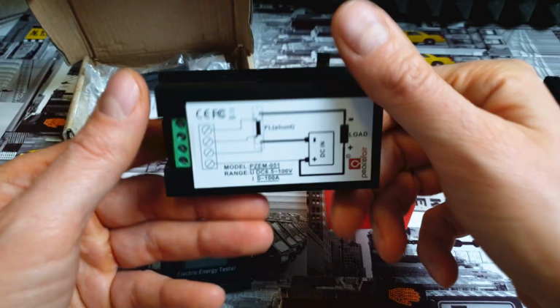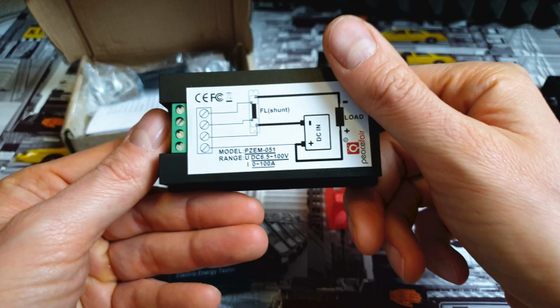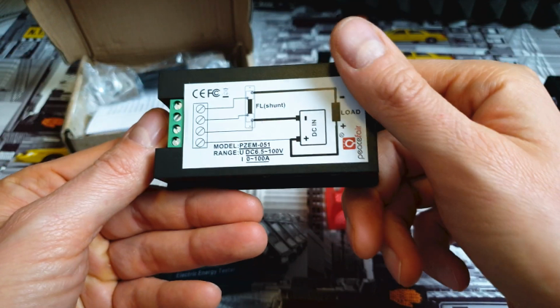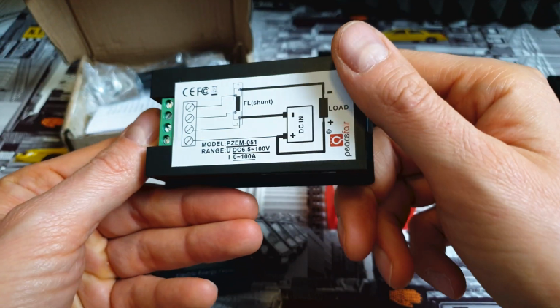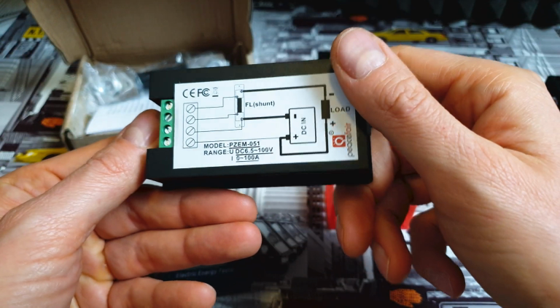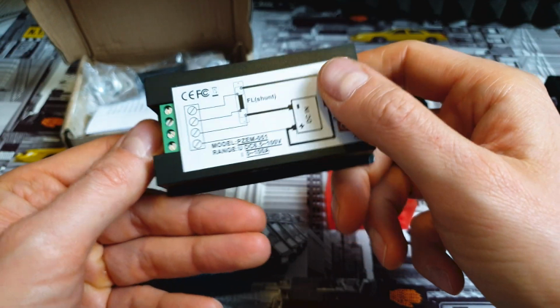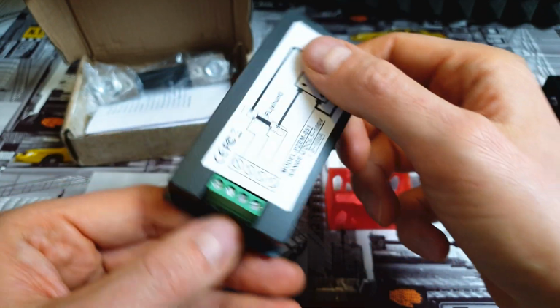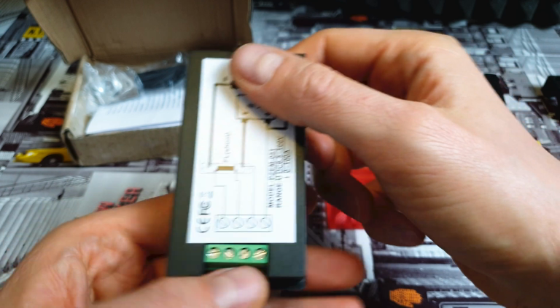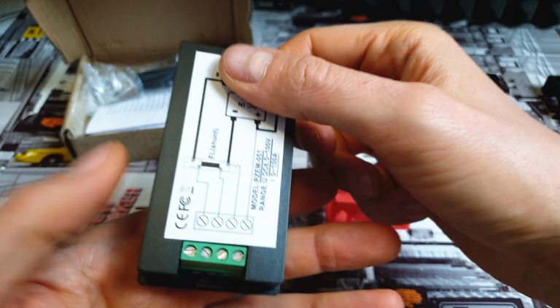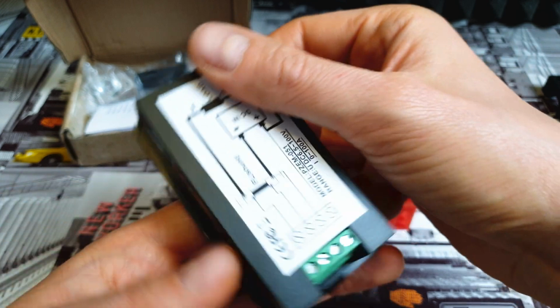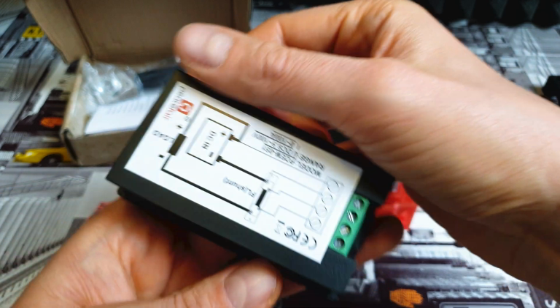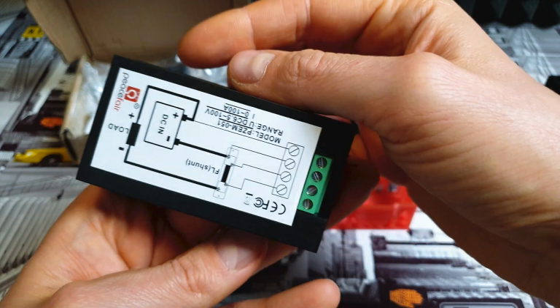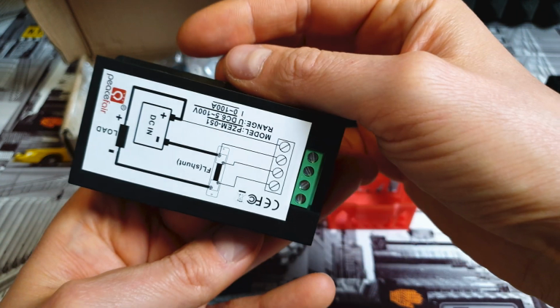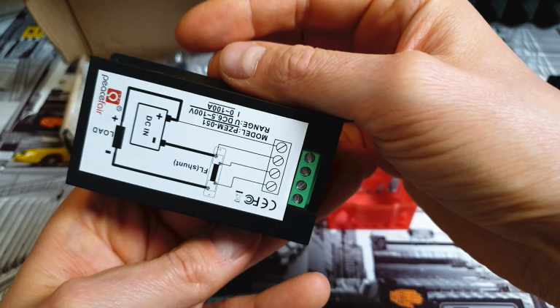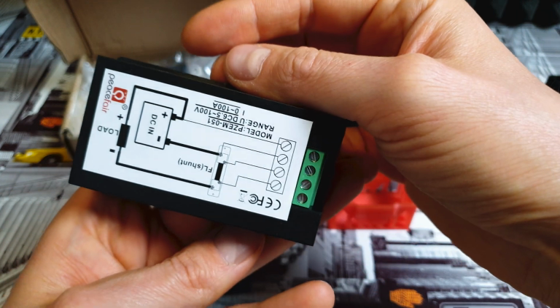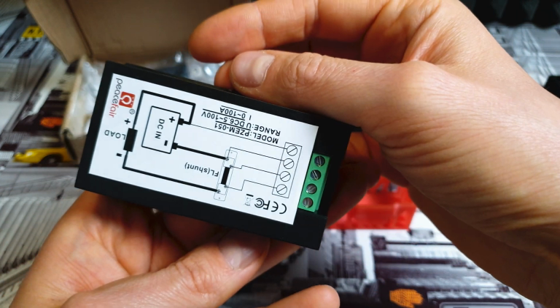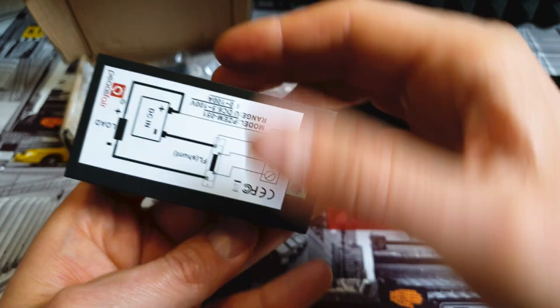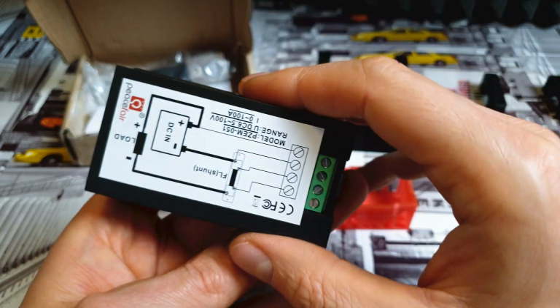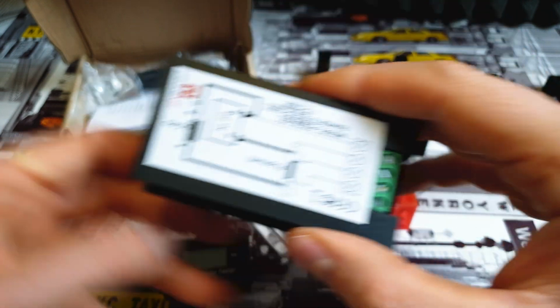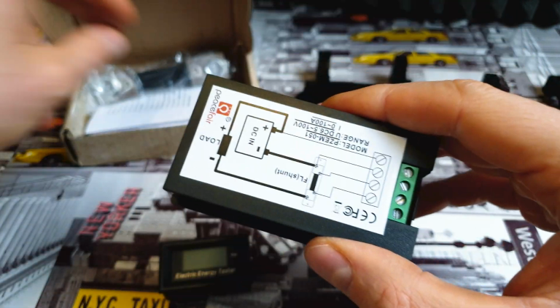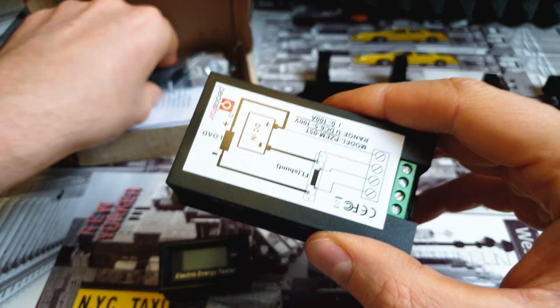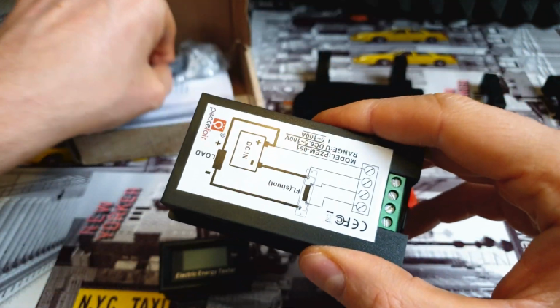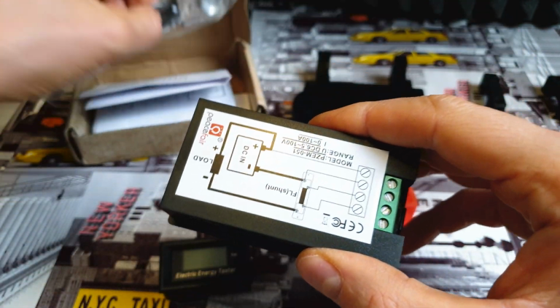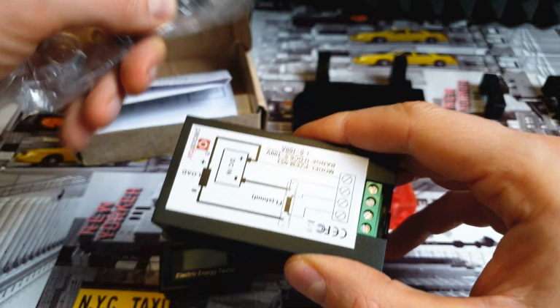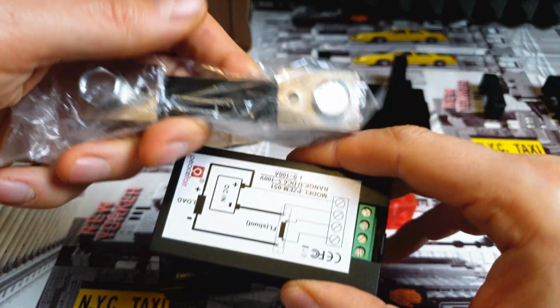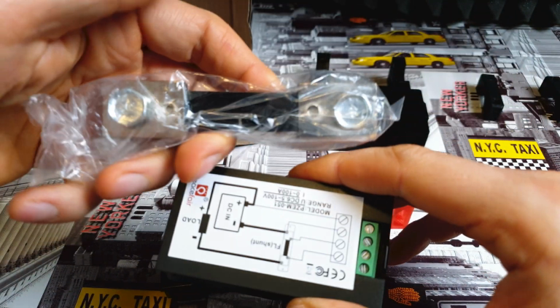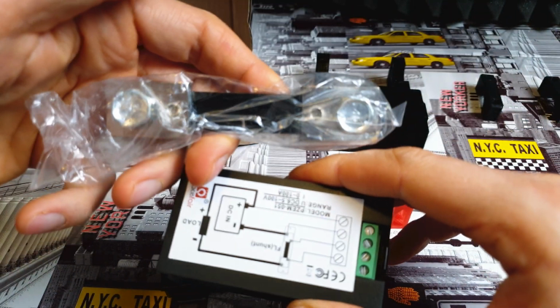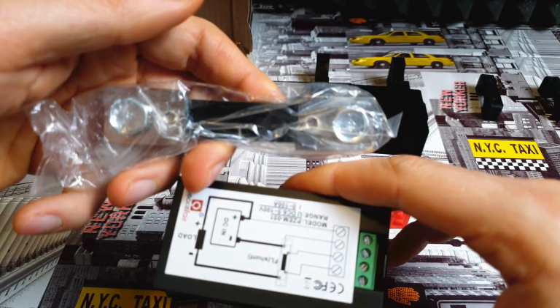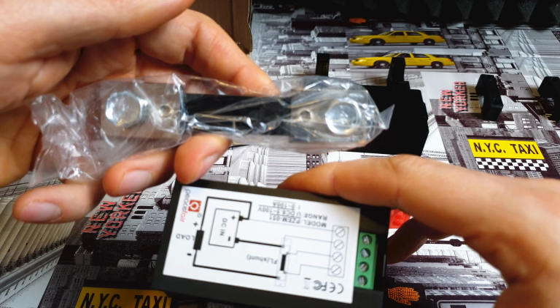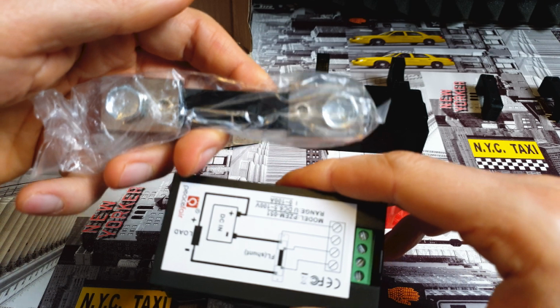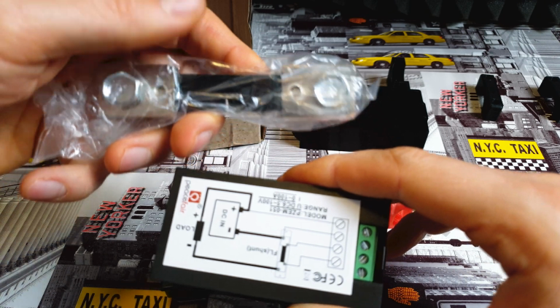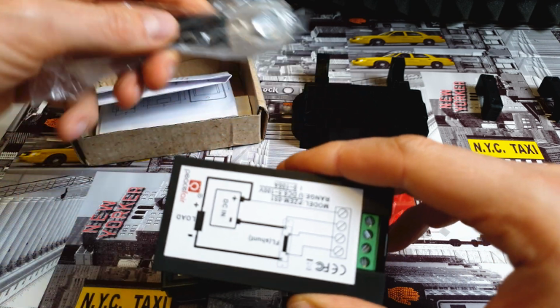This one is a little bit bigger and it's super easy to connect, as you can see. You've also got this shunt, which you install inside your scooter.